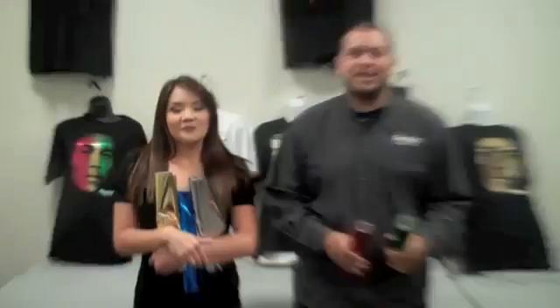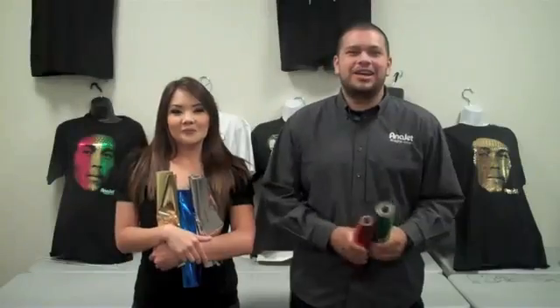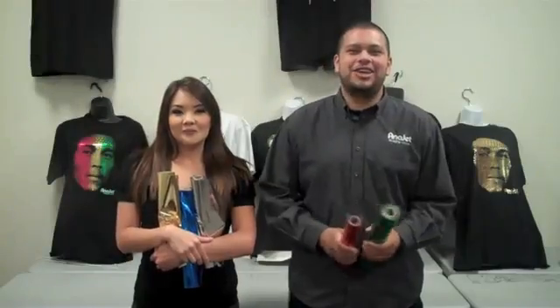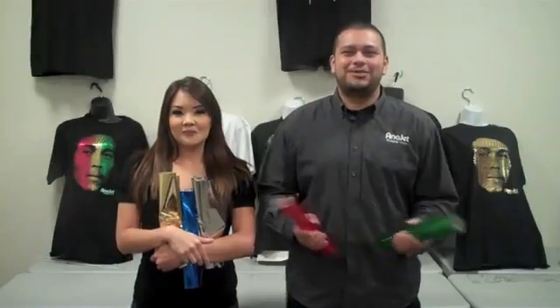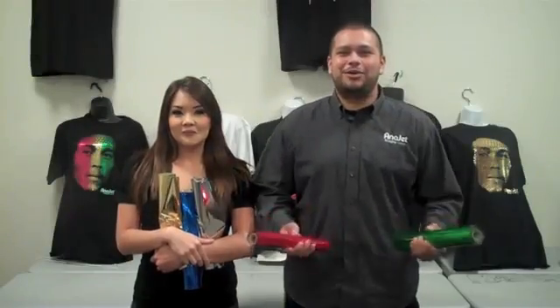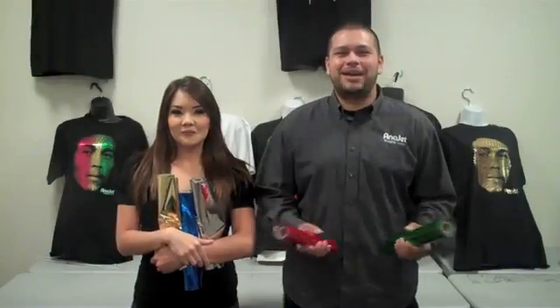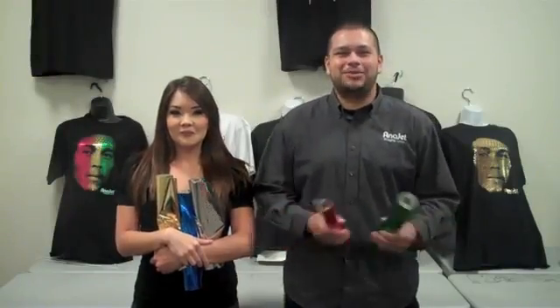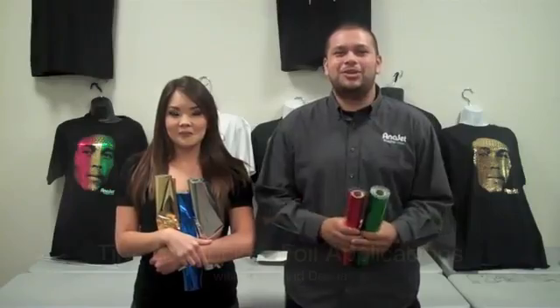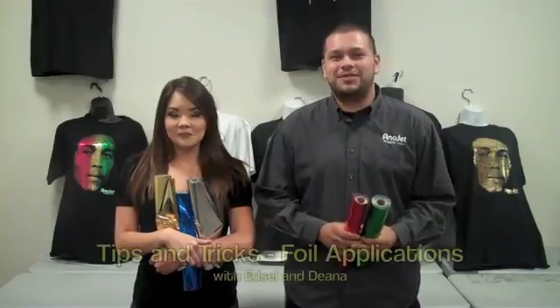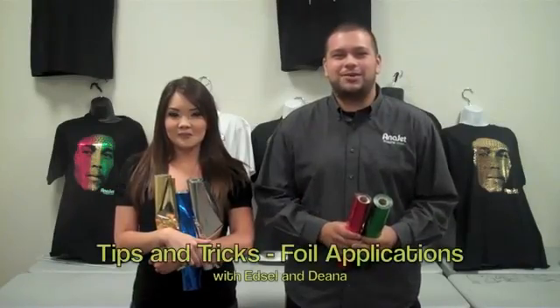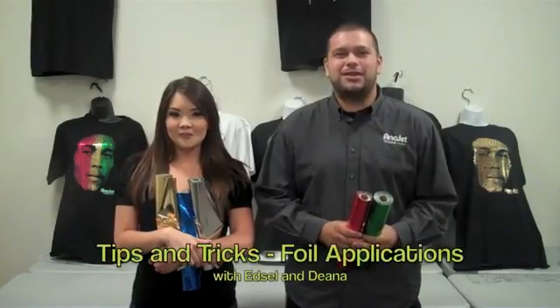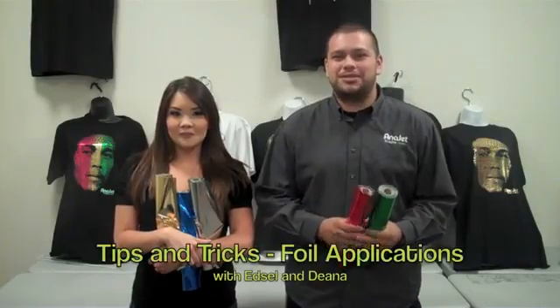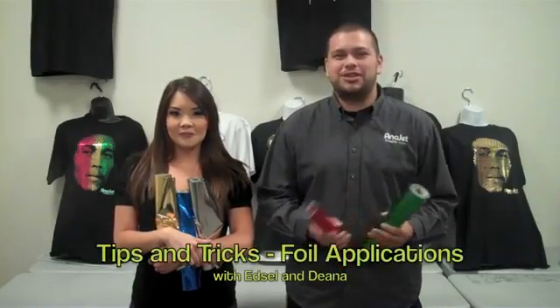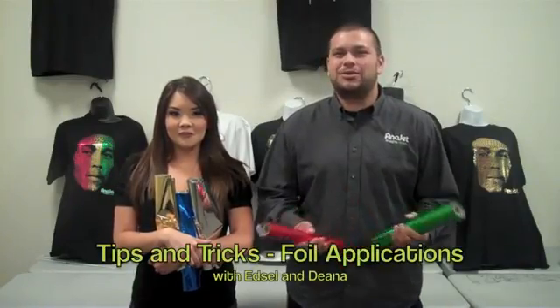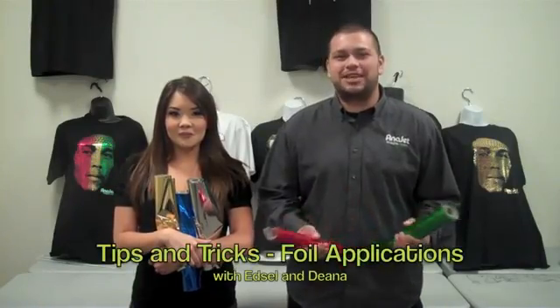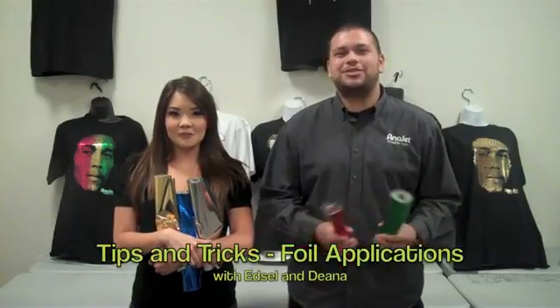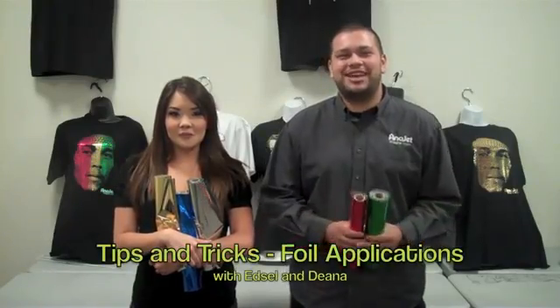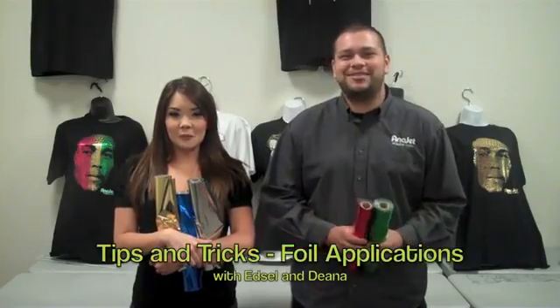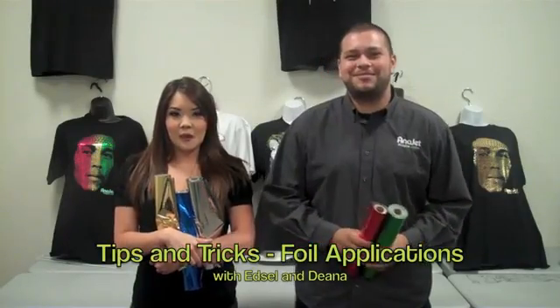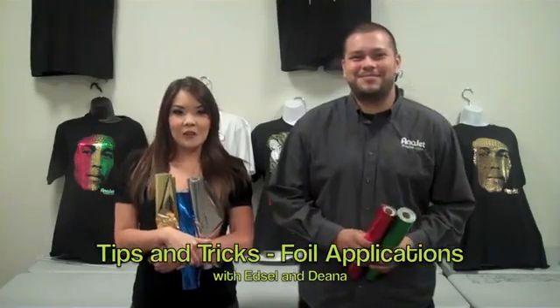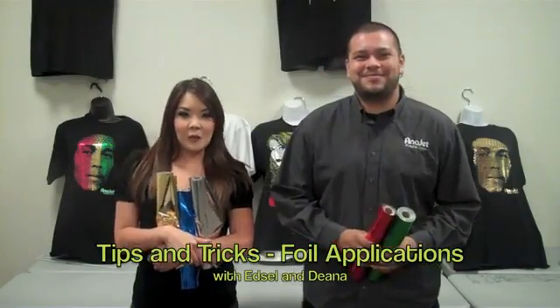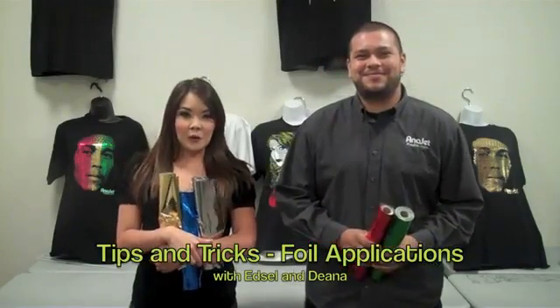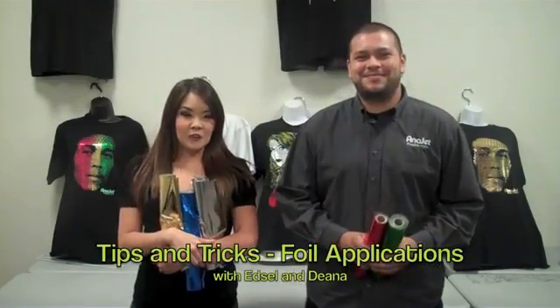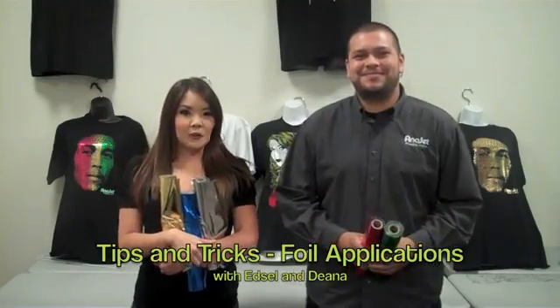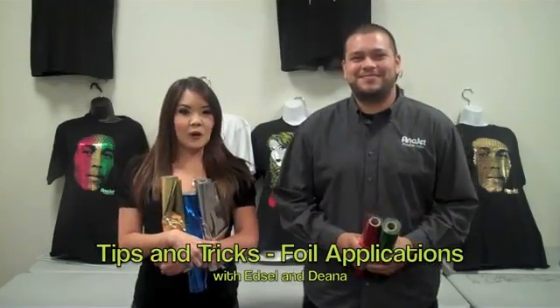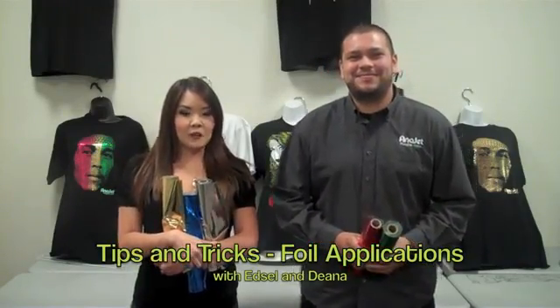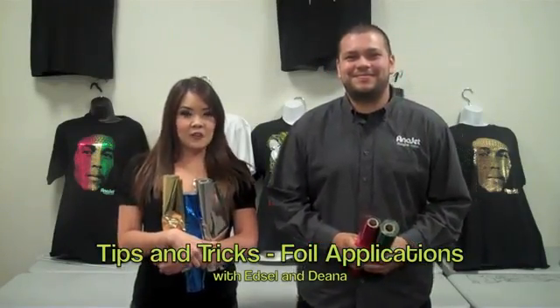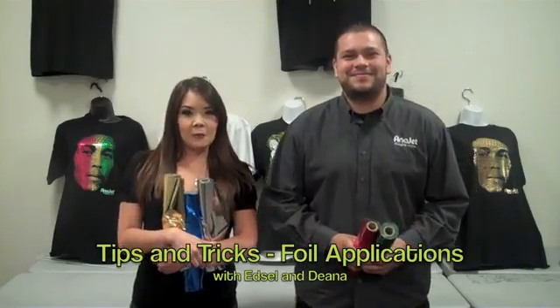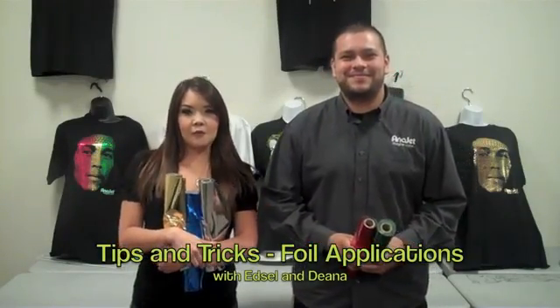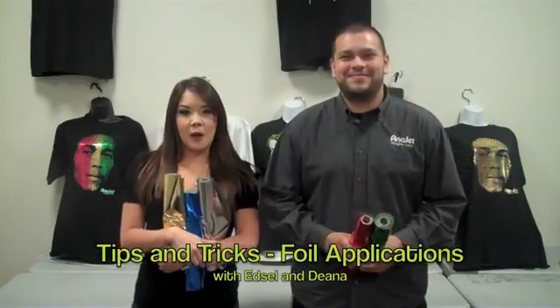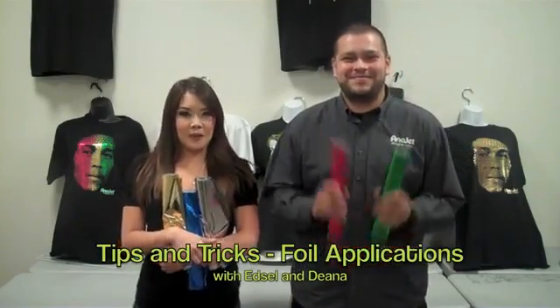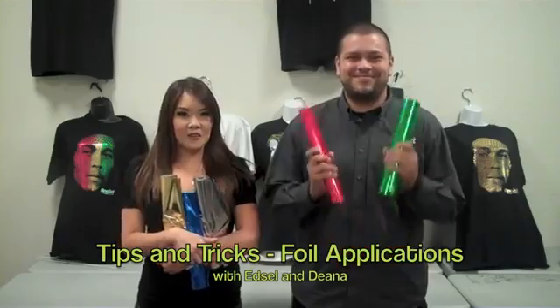Hey guys, welcome back to another episode of Tips and Tricks with Edson Deanna. Today we're going to be showing you all different types of foil applications.